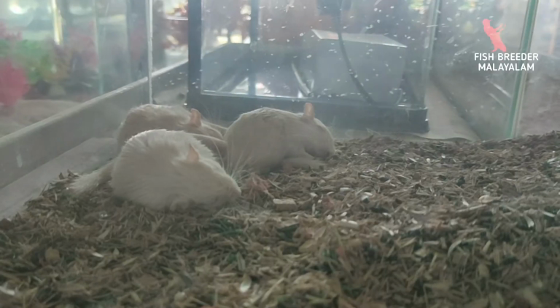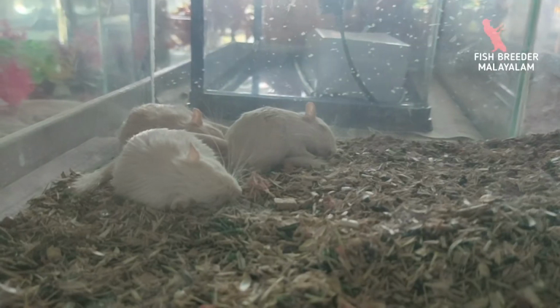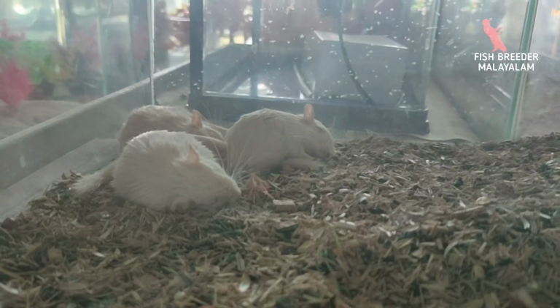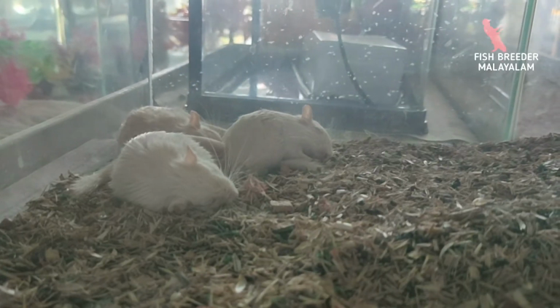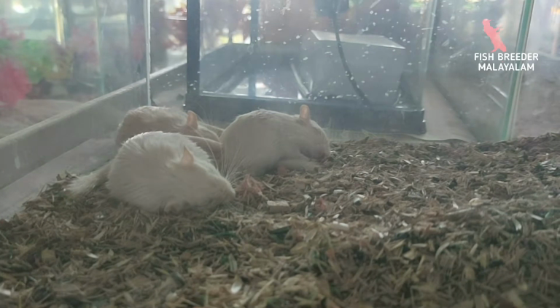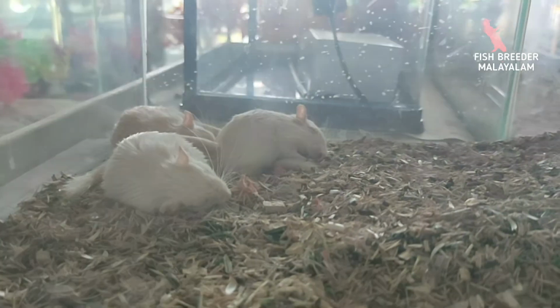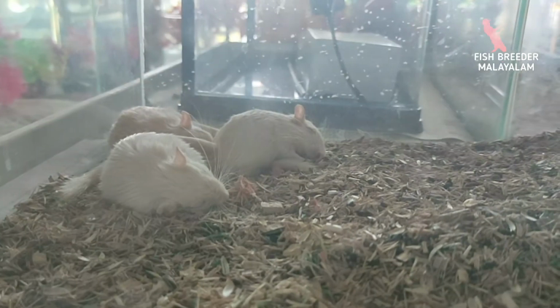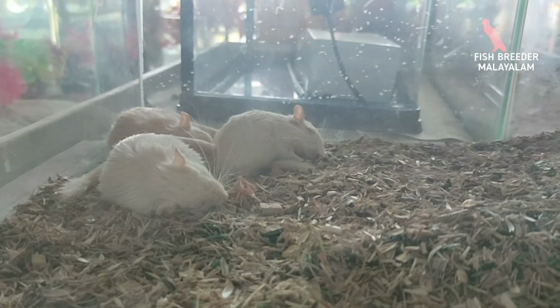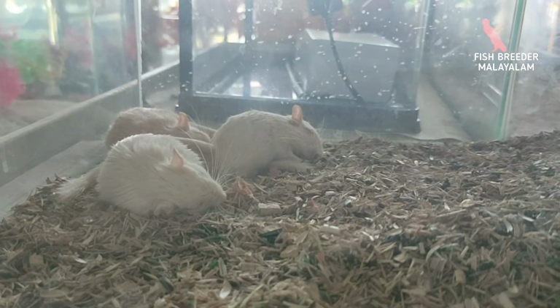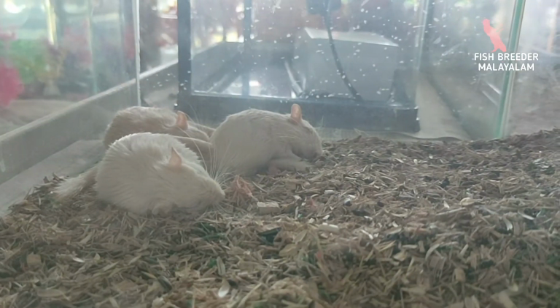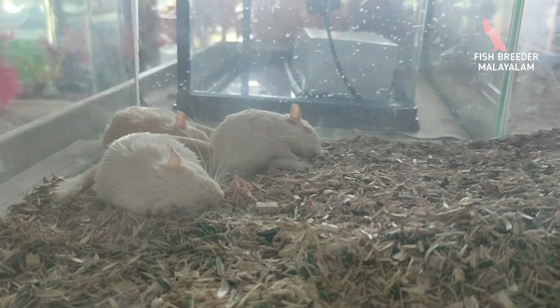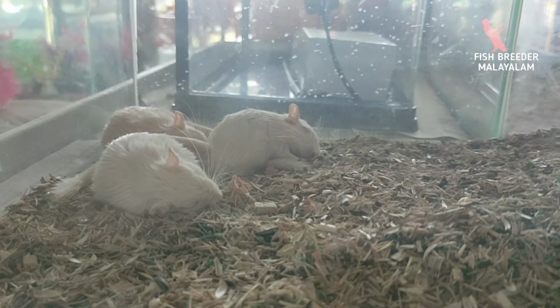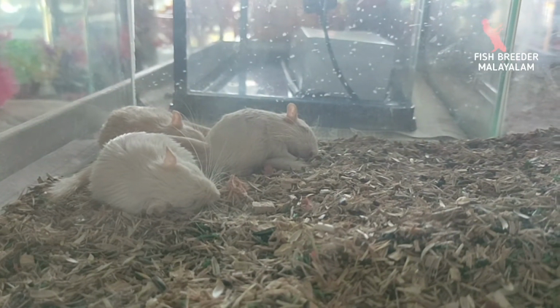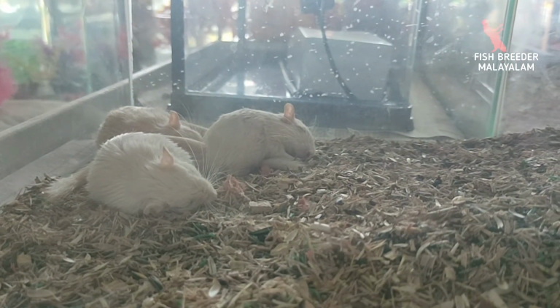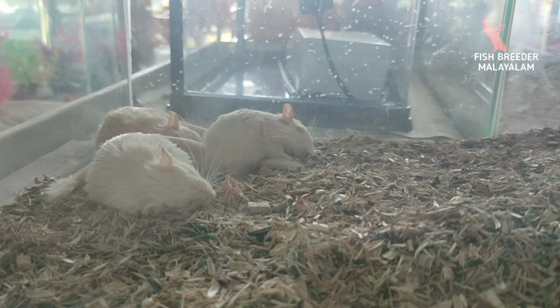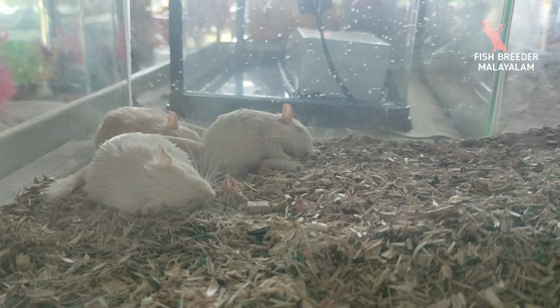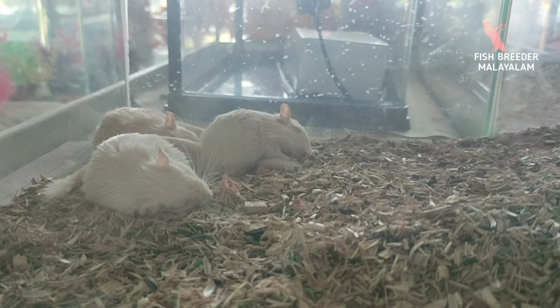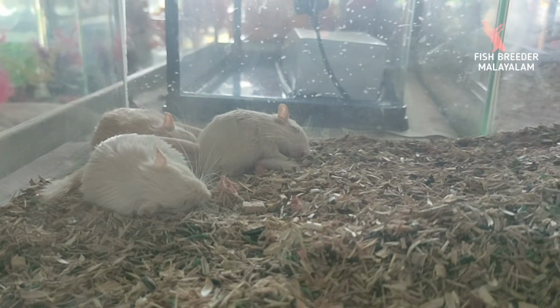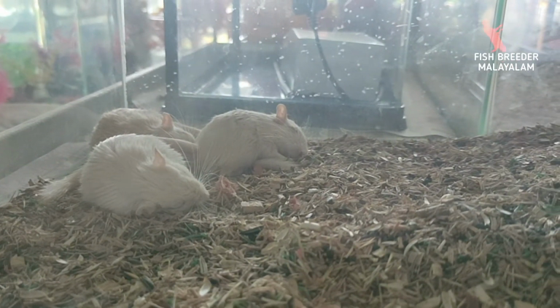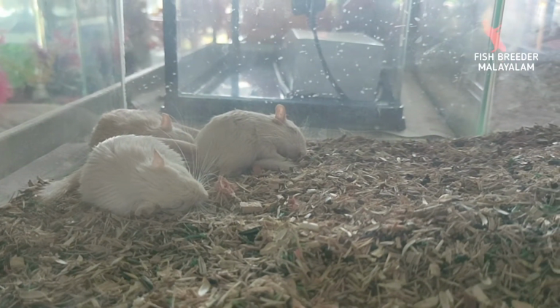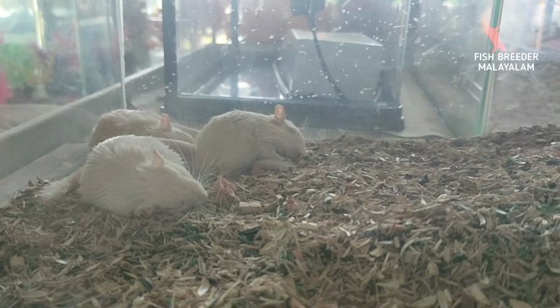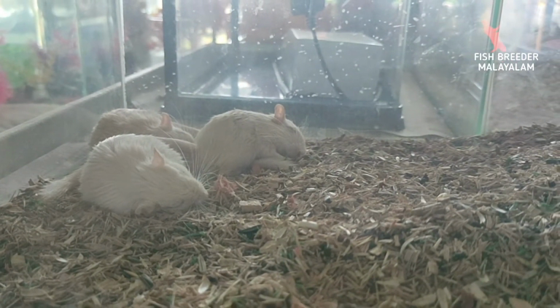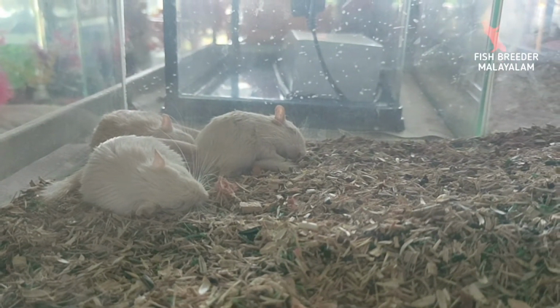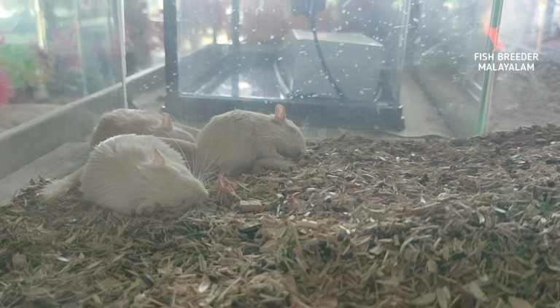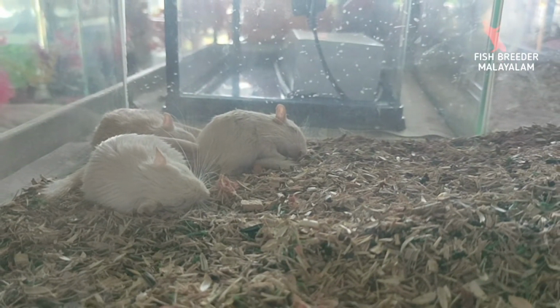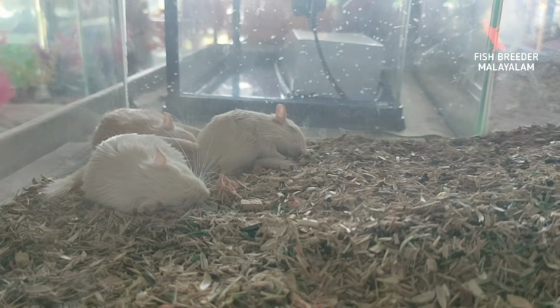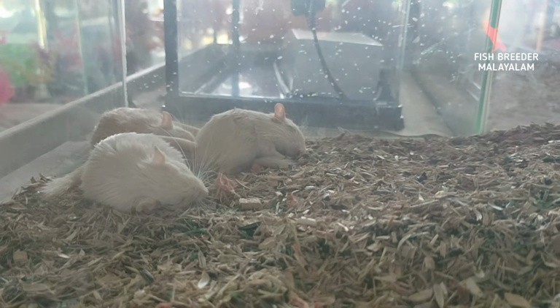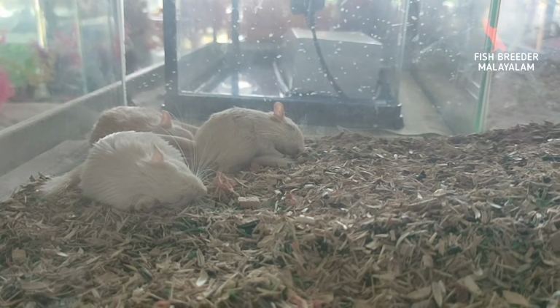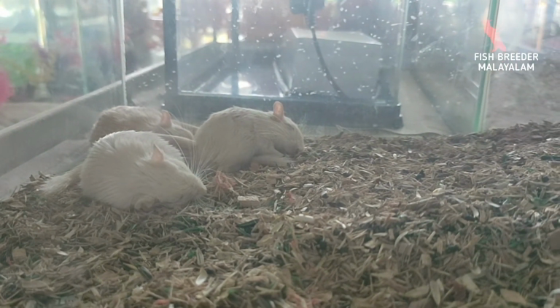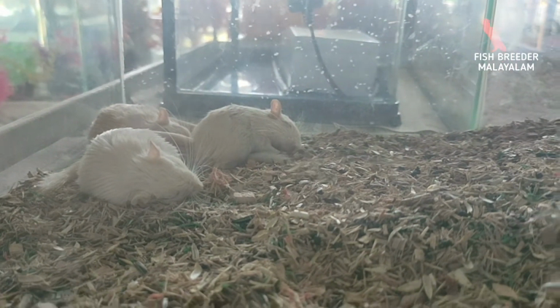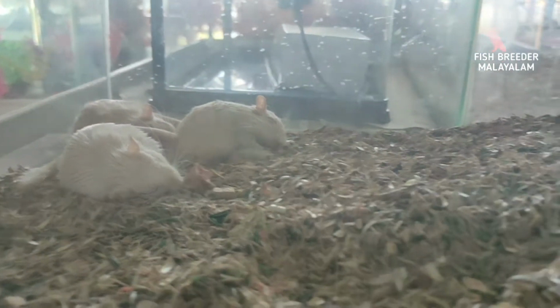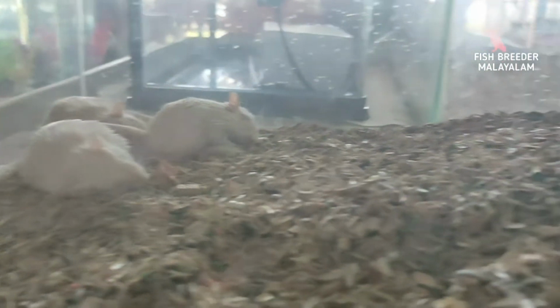Welcome to my YouTube channel. Today's topic is hamster breeding.